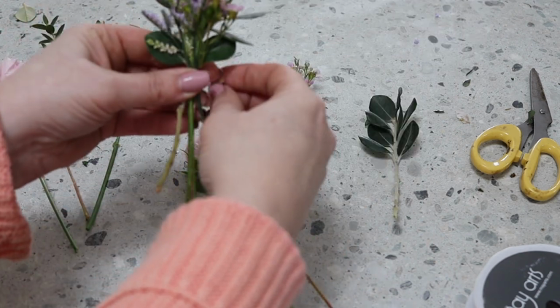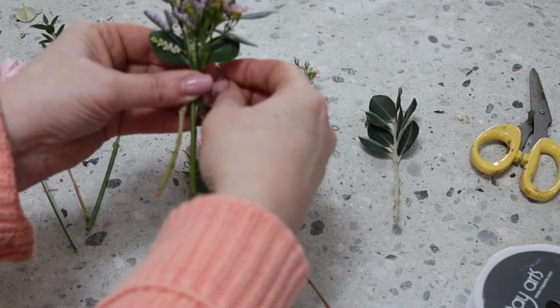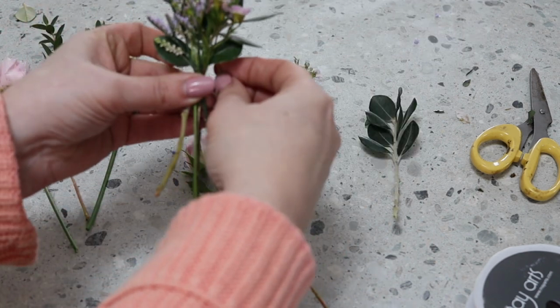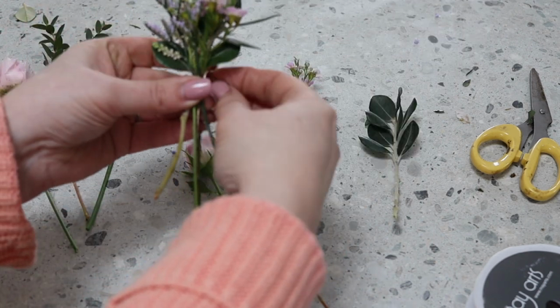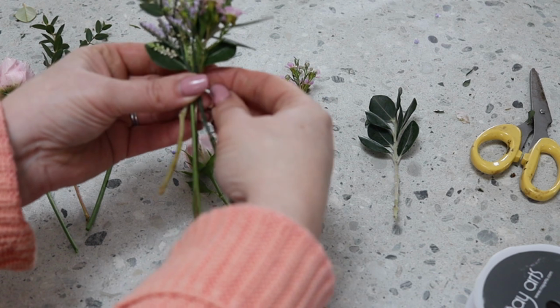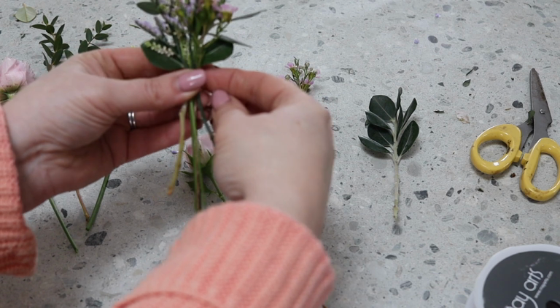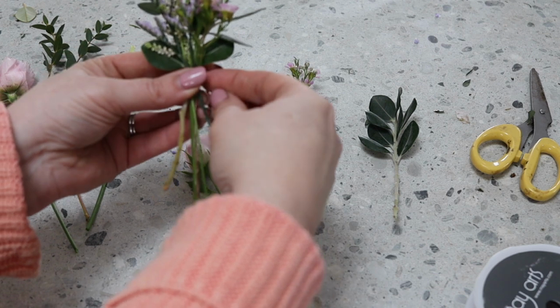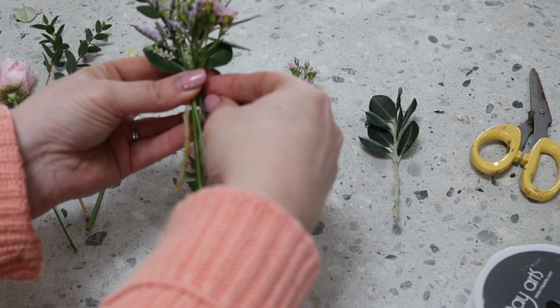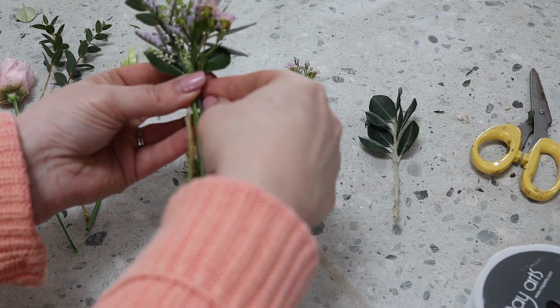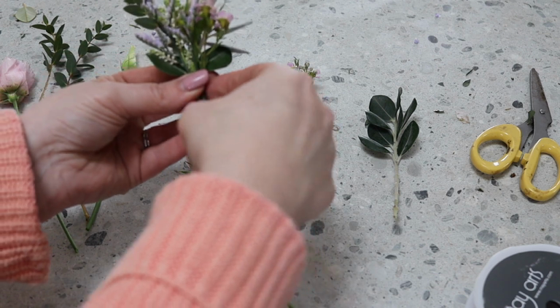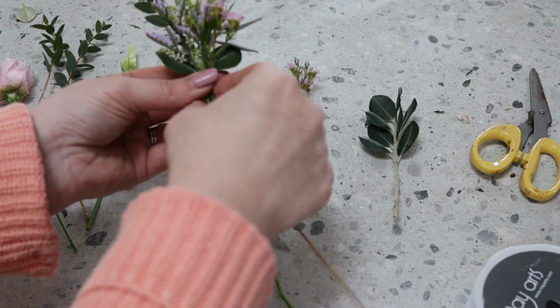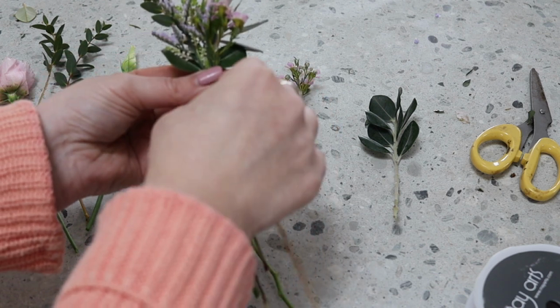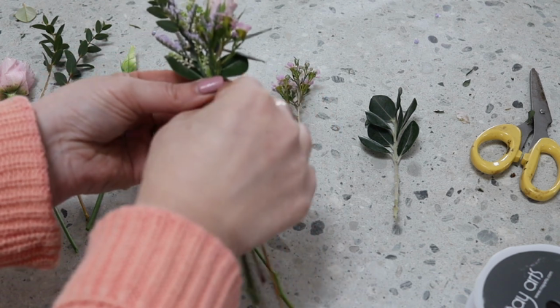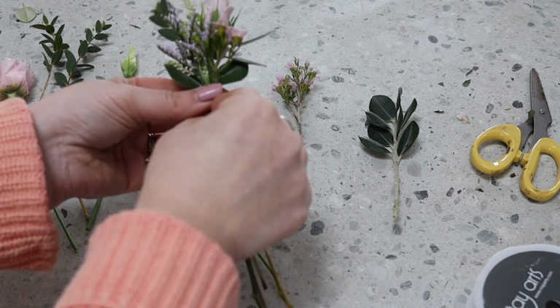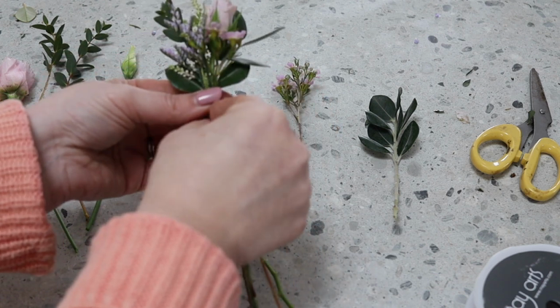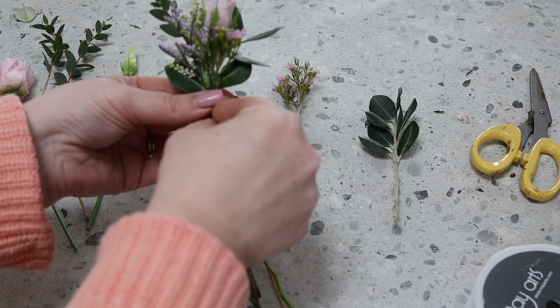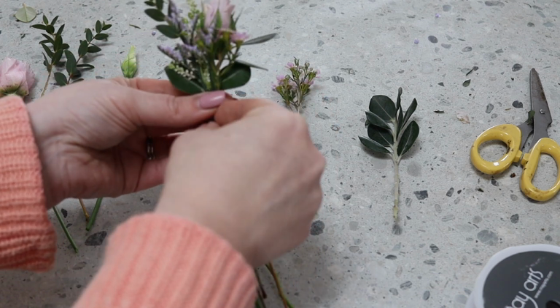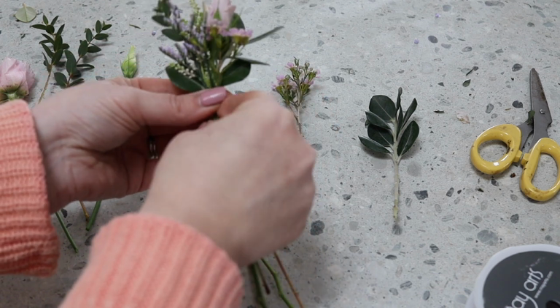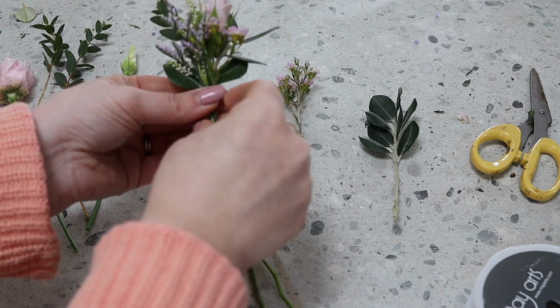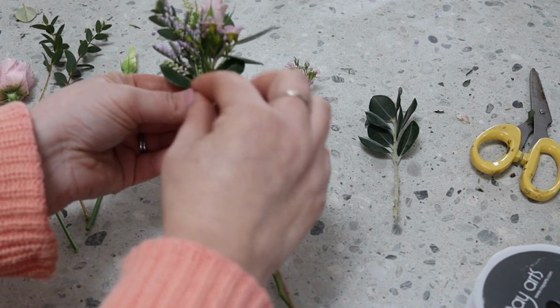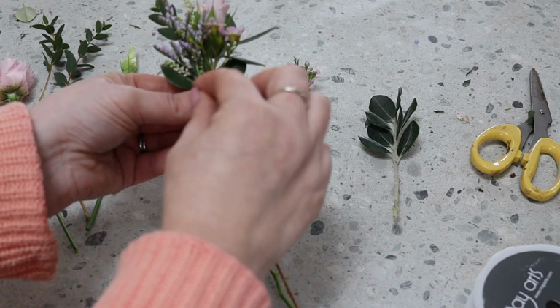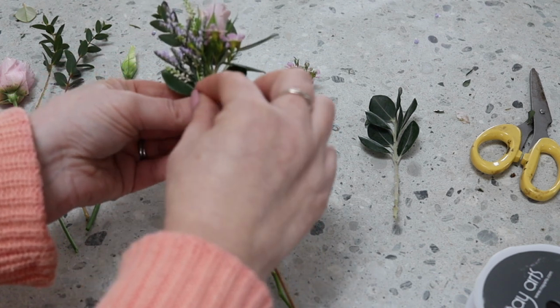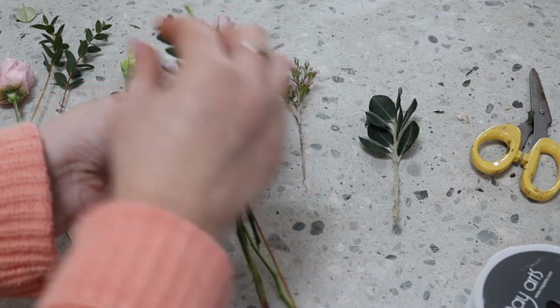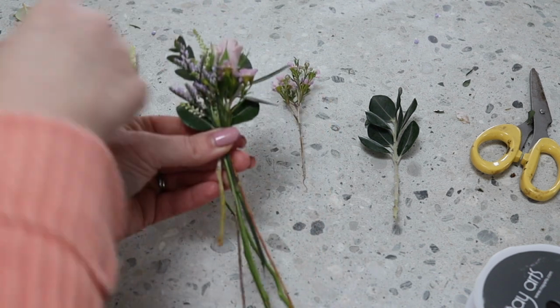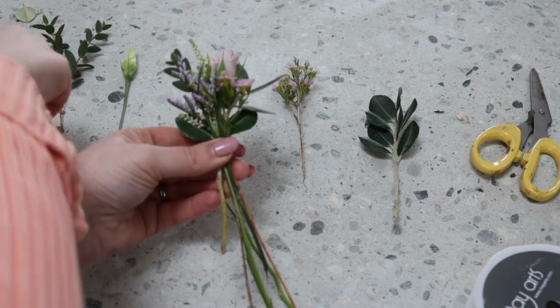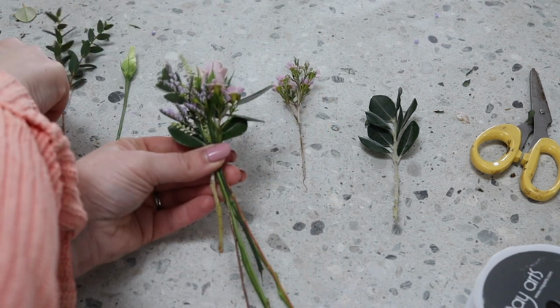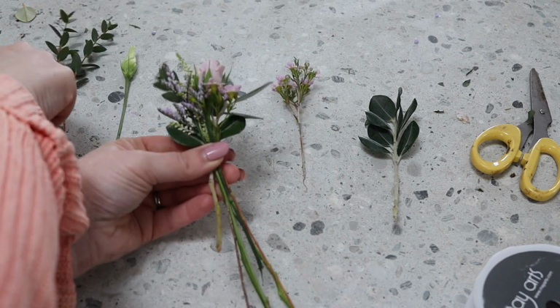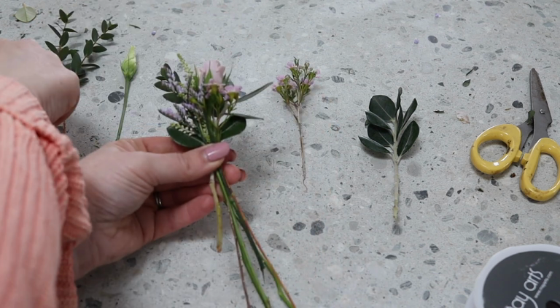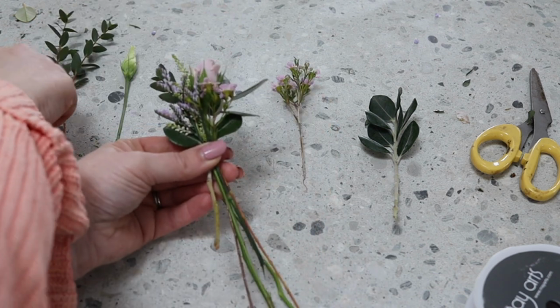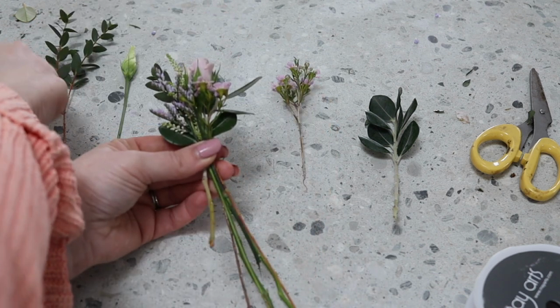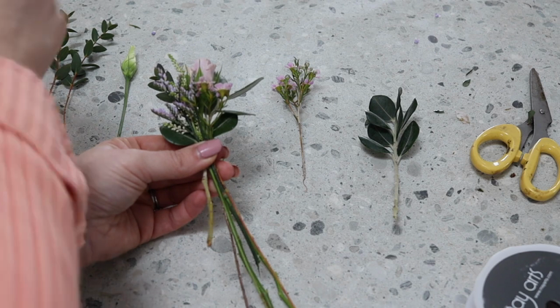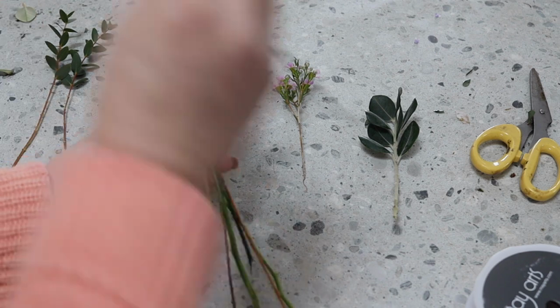Just holding it in our left hand, pinching it — this is where our binding point is going to be.